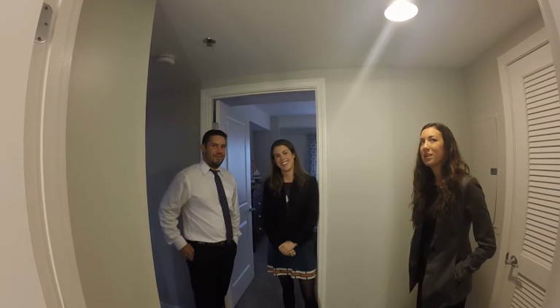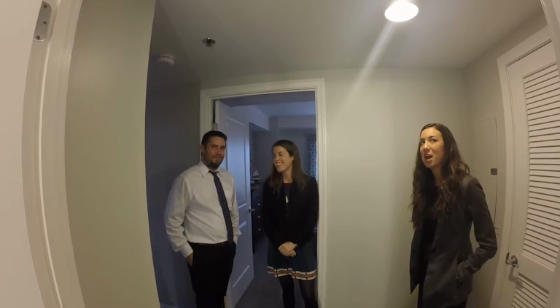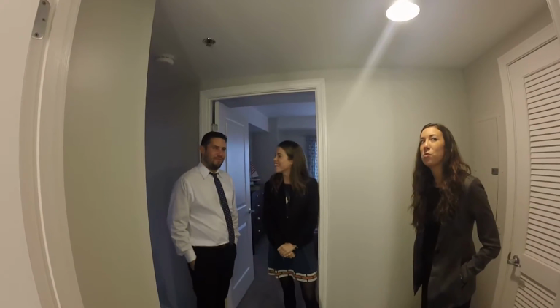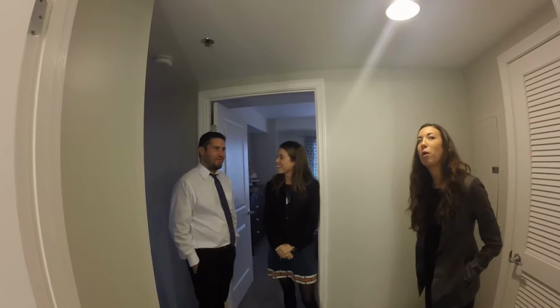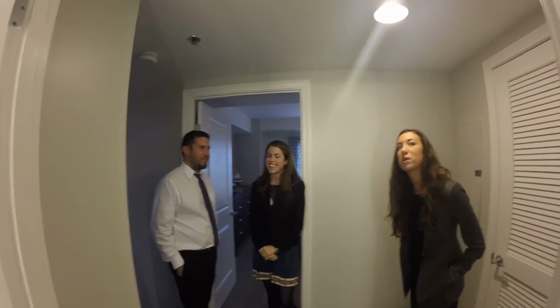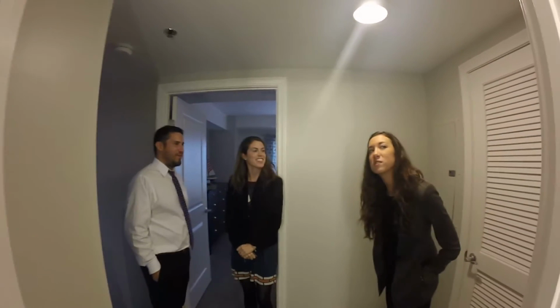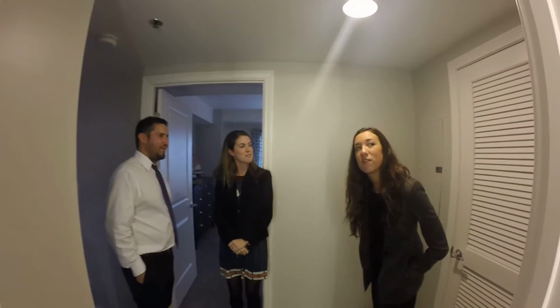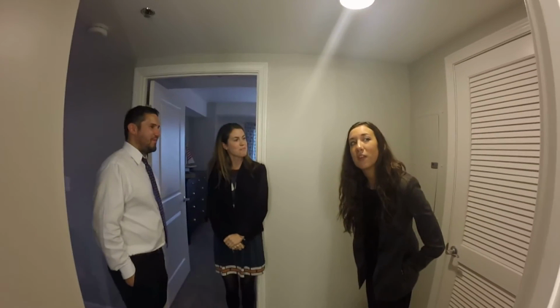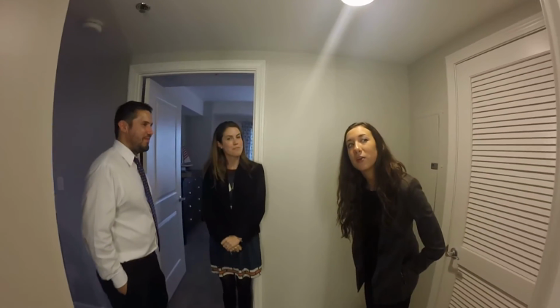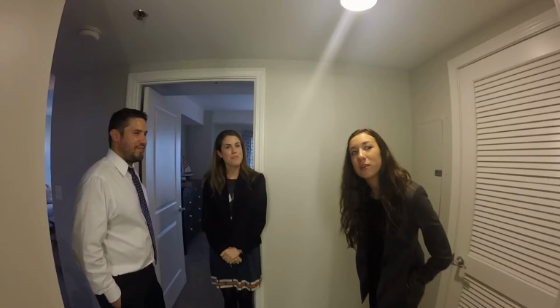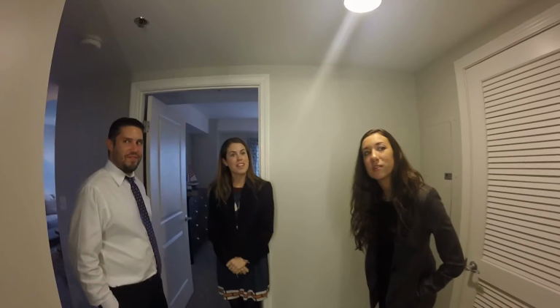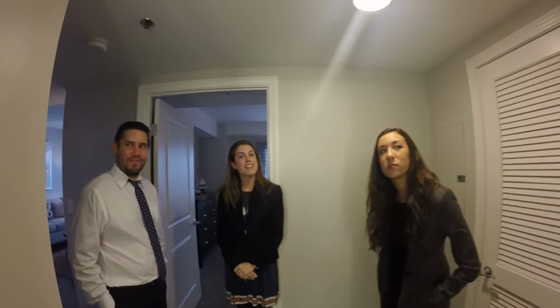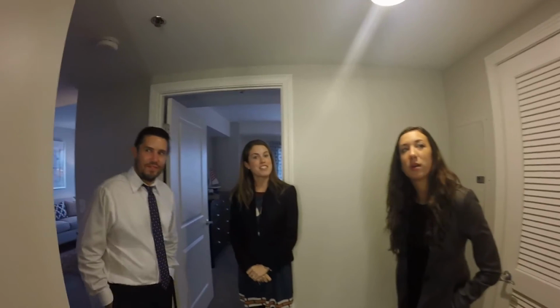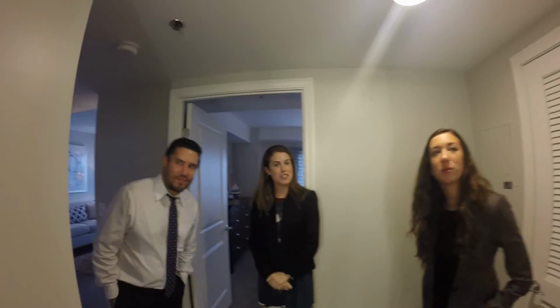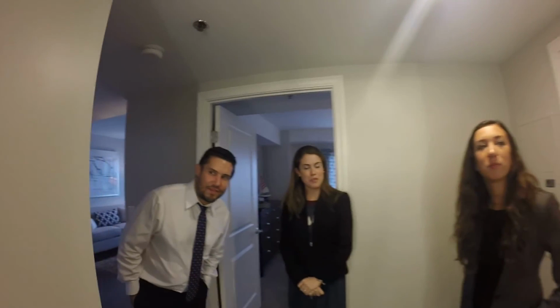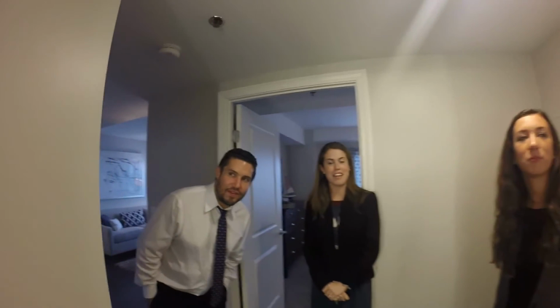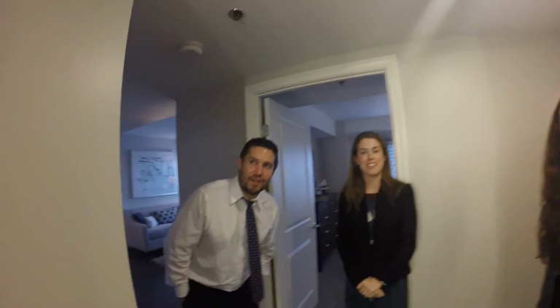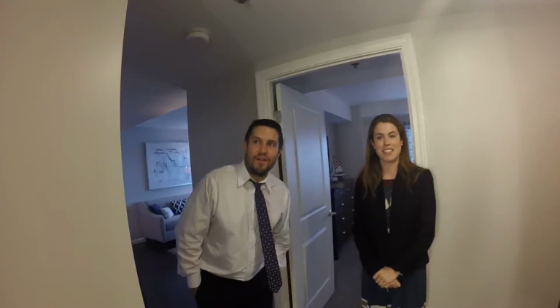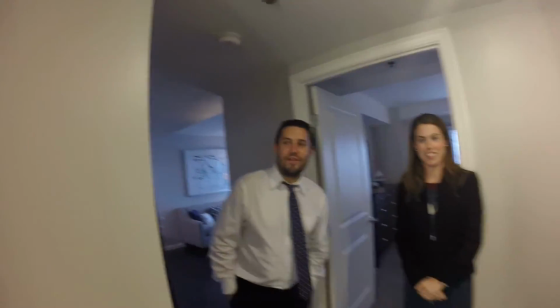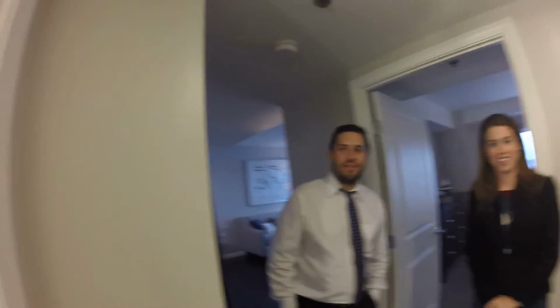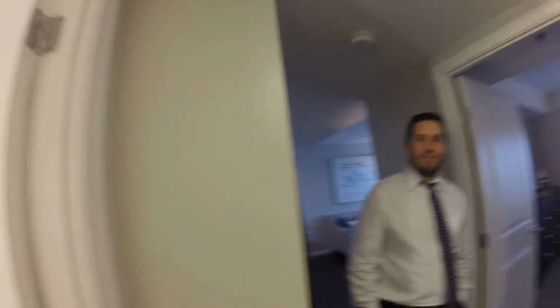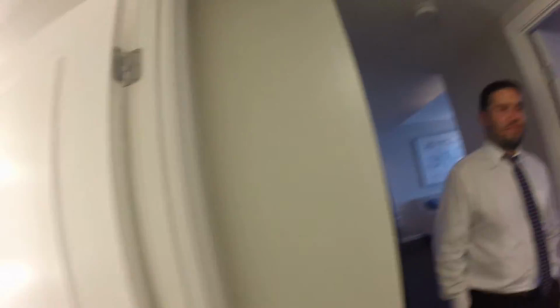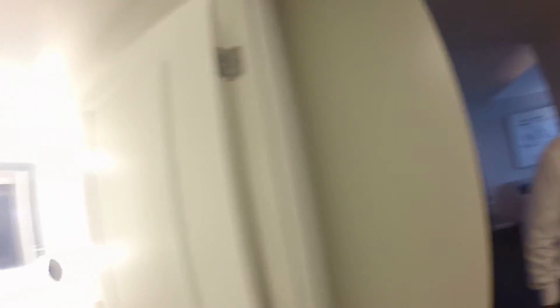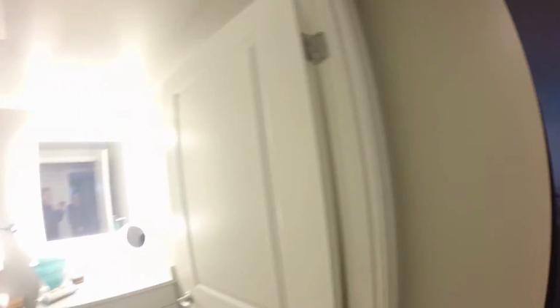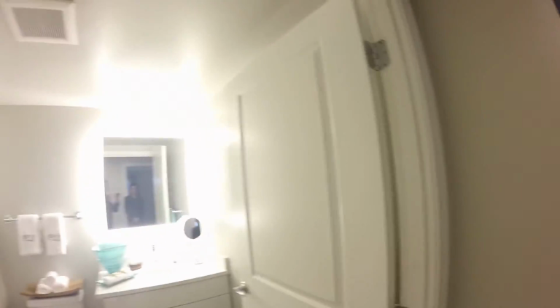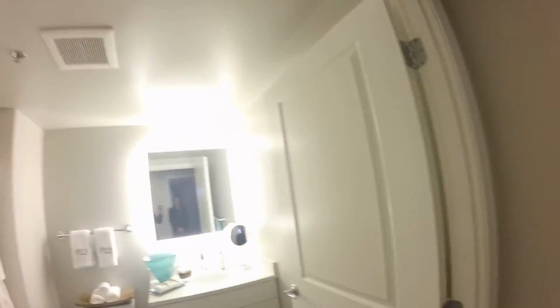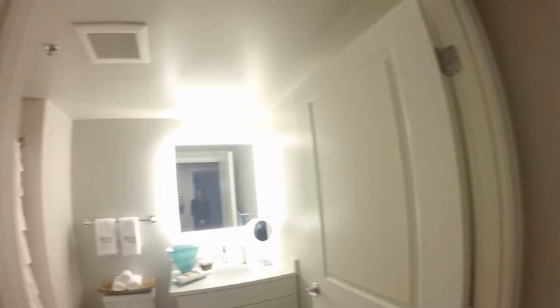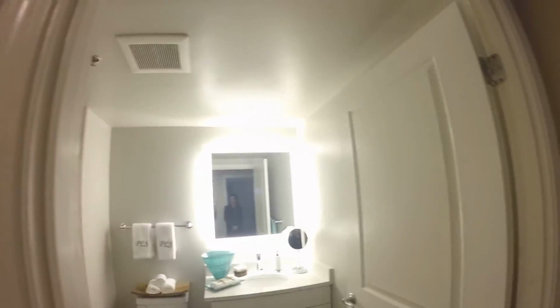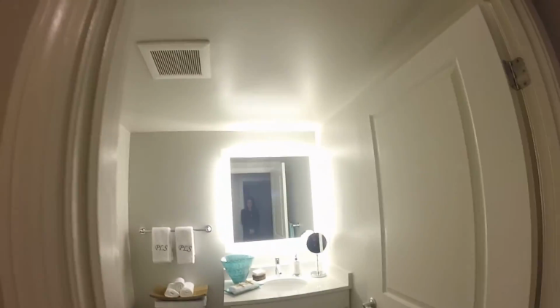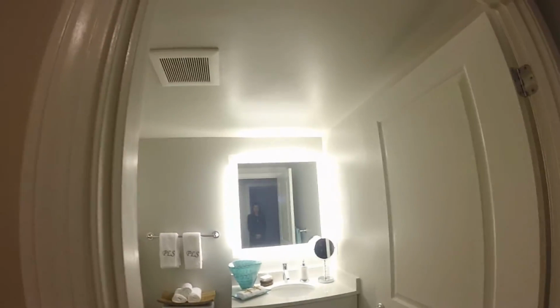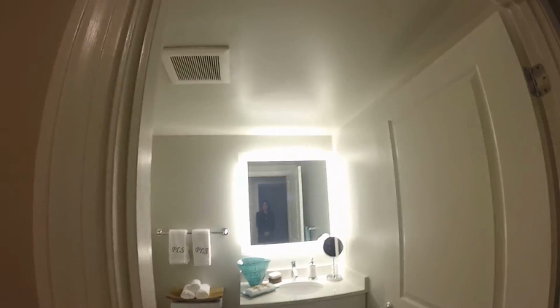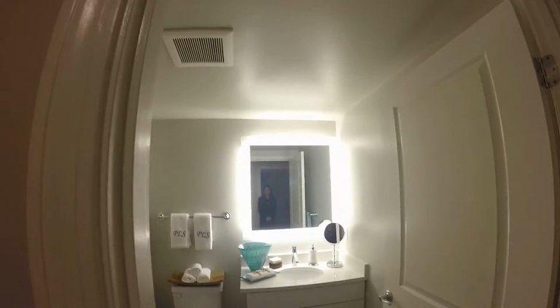Do all the mirrors have that light around them? Yes, they have a fun illuminated mirror throughout.